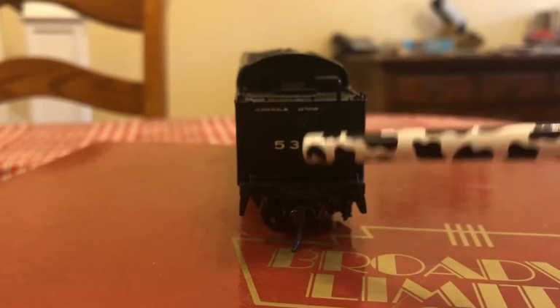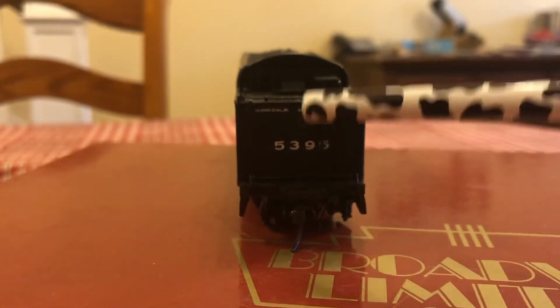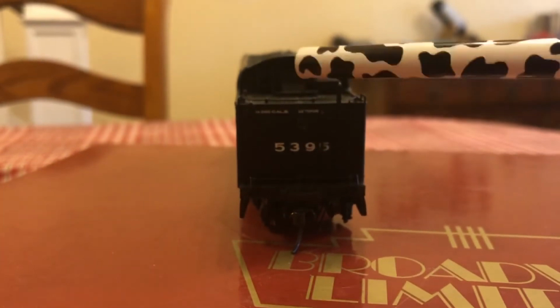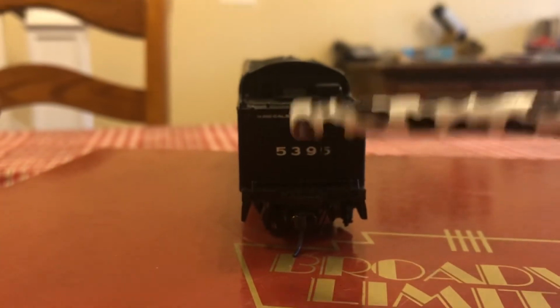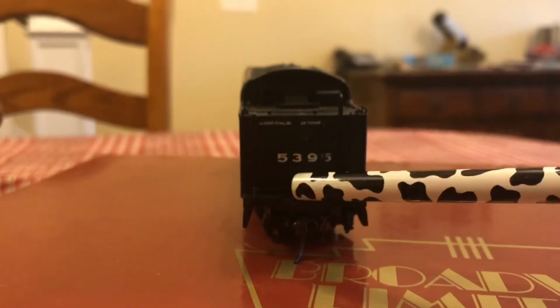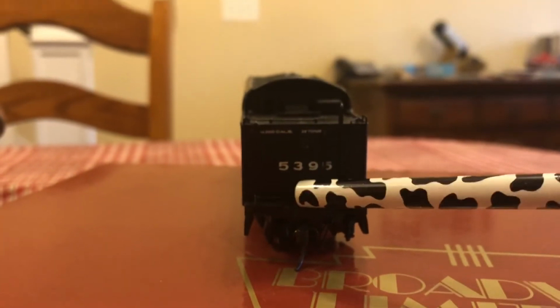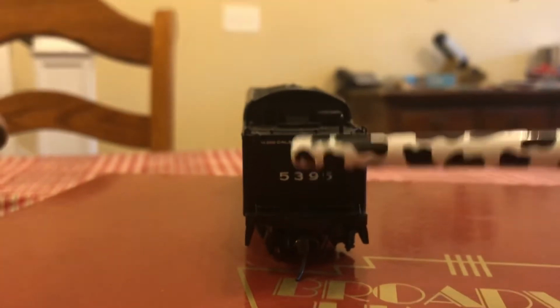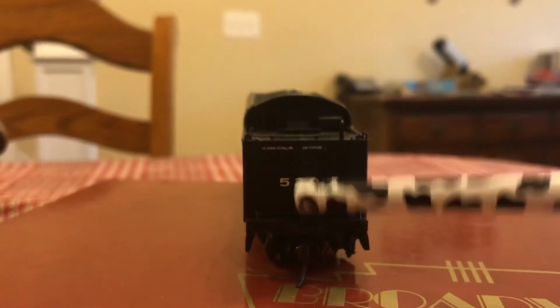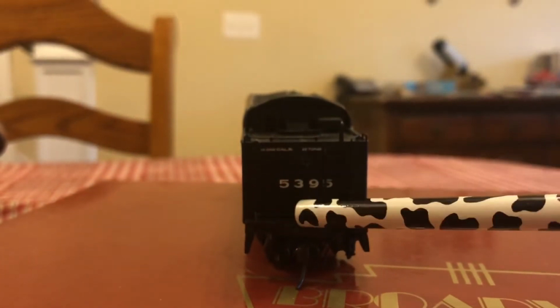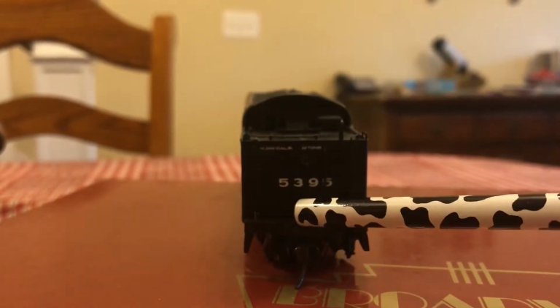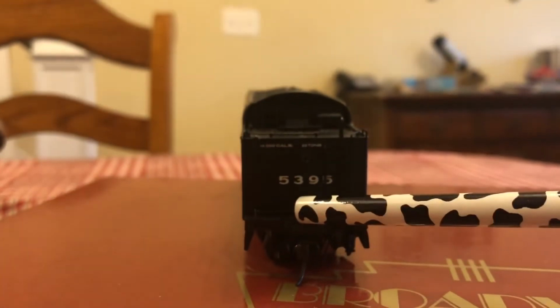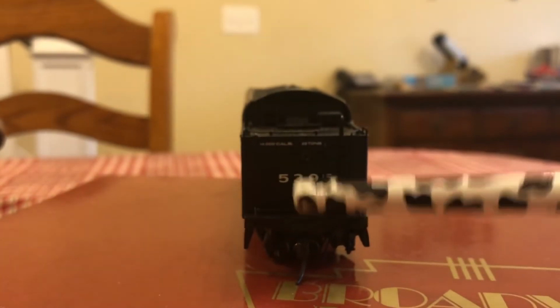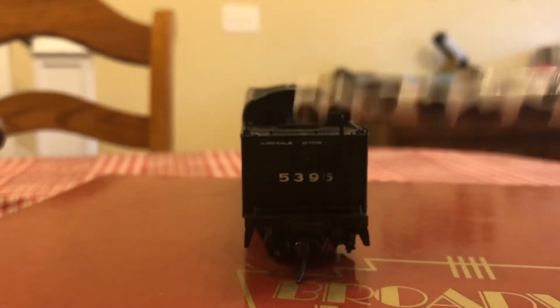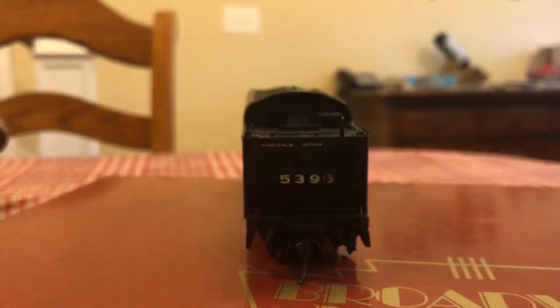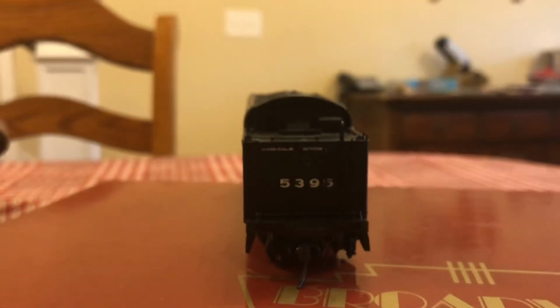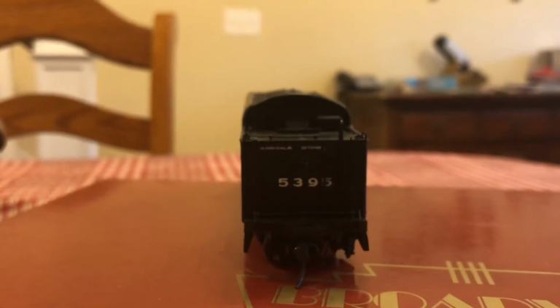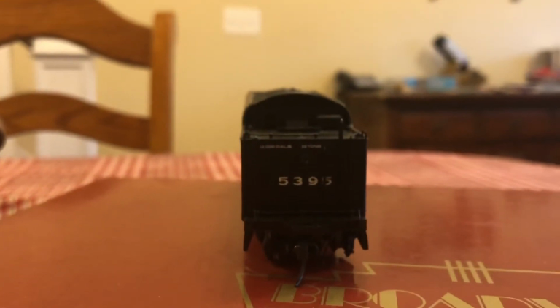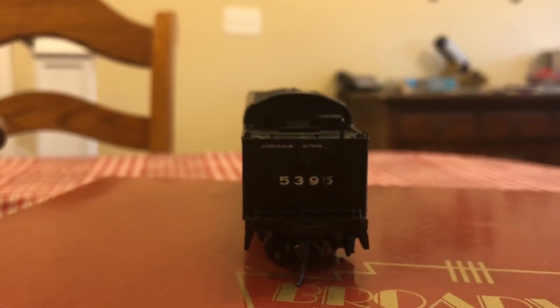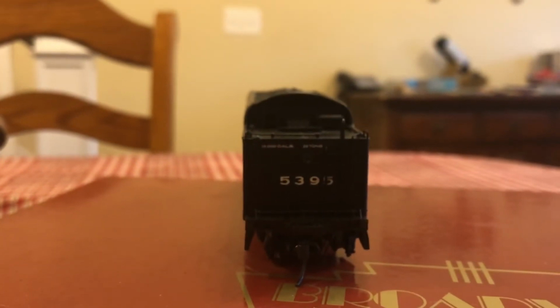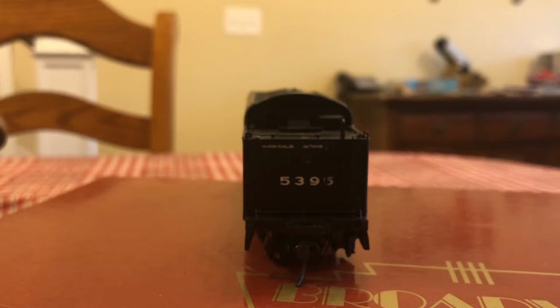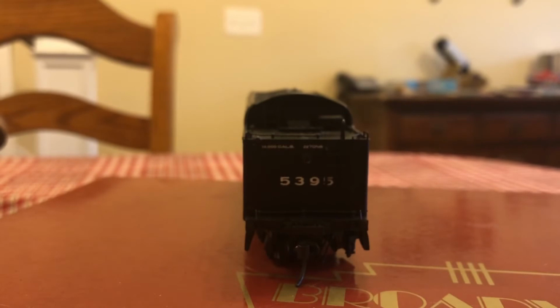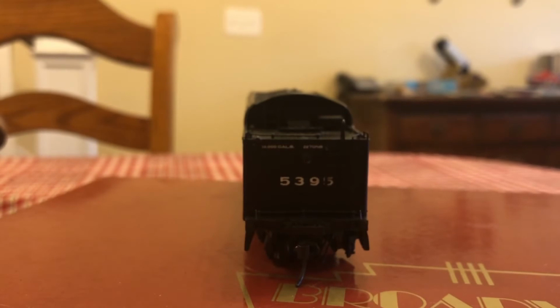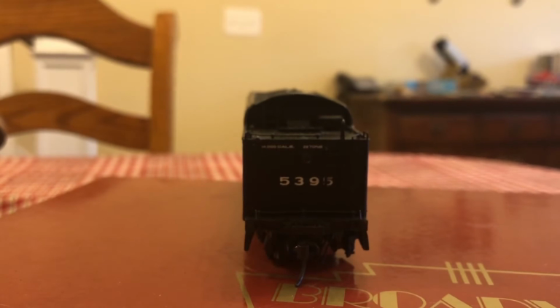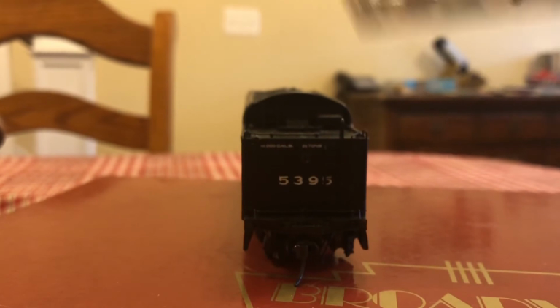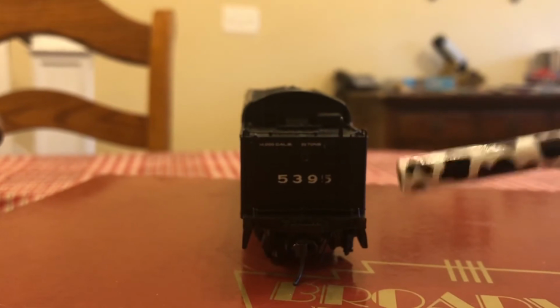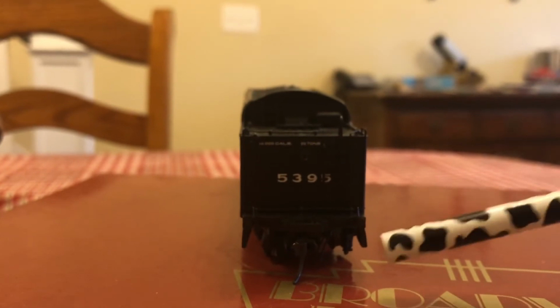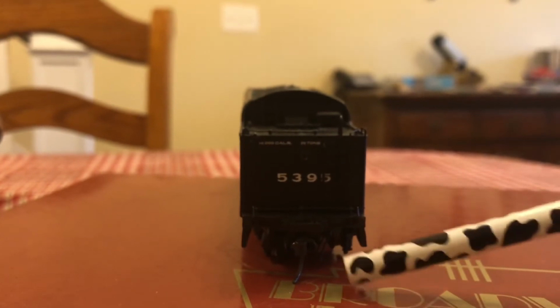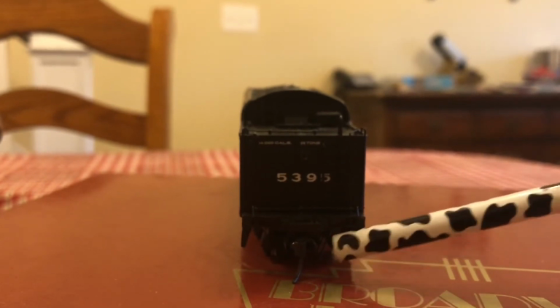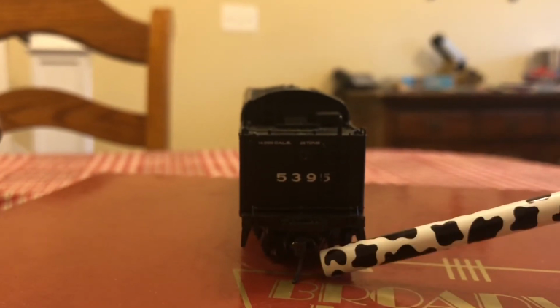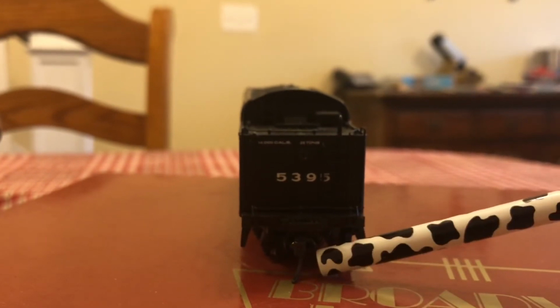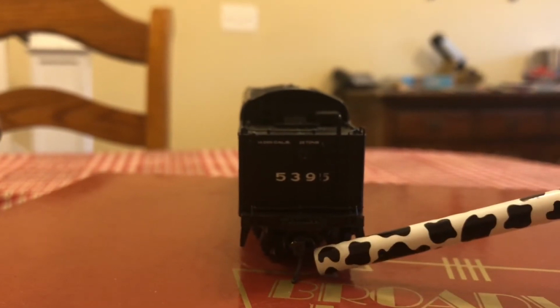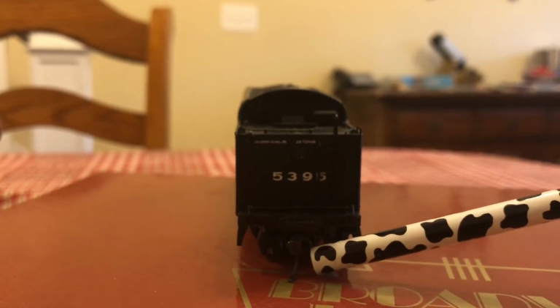This locomotive does not have an operating reverser light, and the coupler is set underneath this little plate, which is a bit frustrating when you're trying to uncouple a couple of cars.